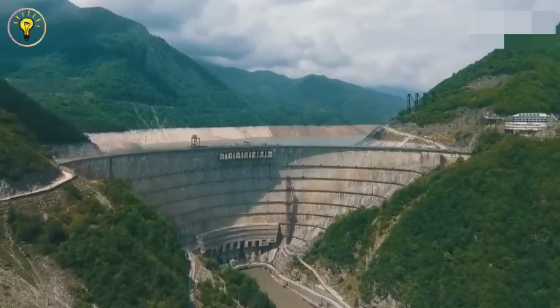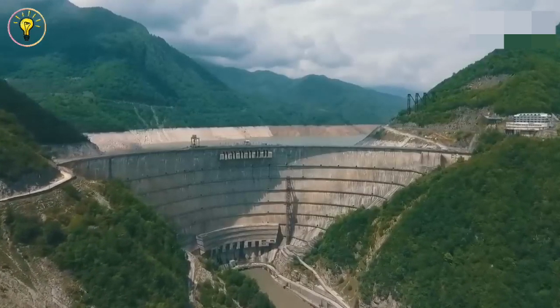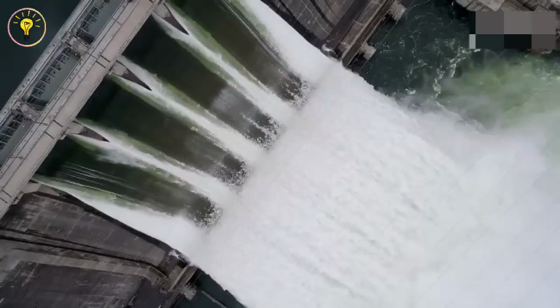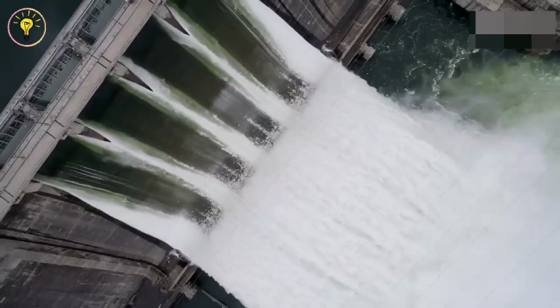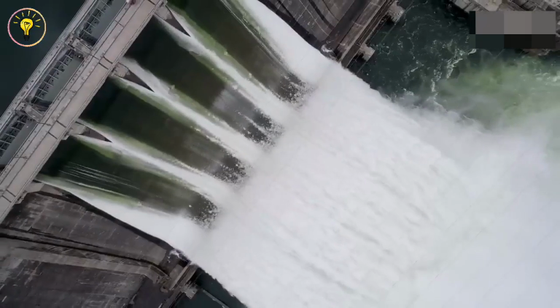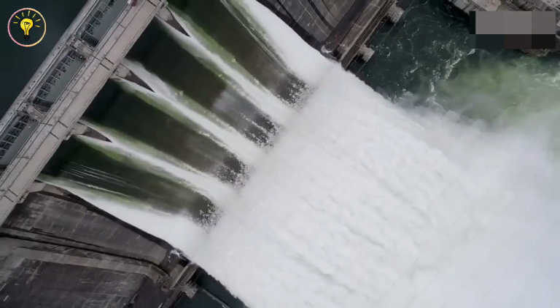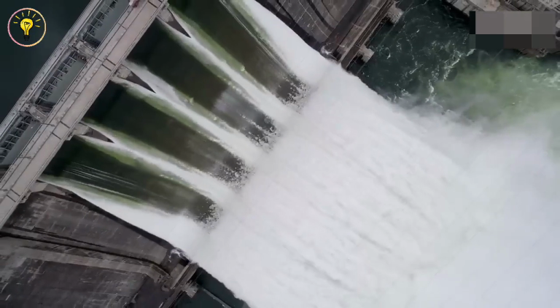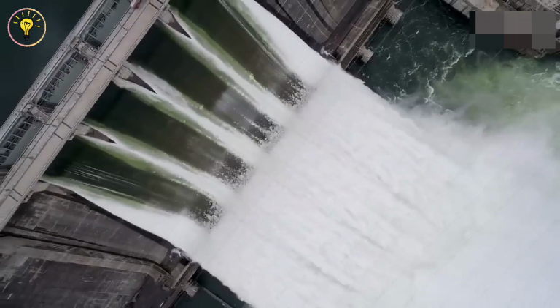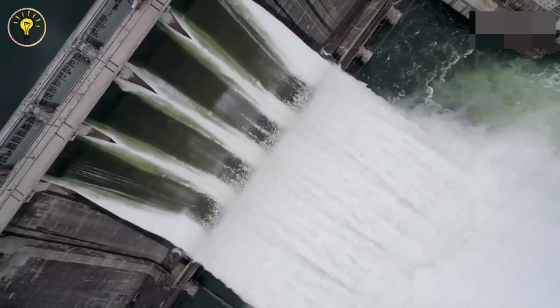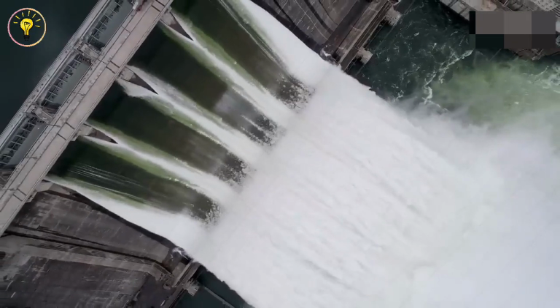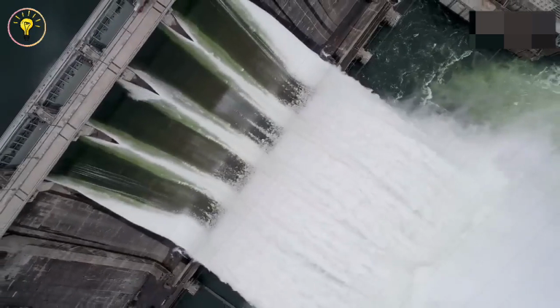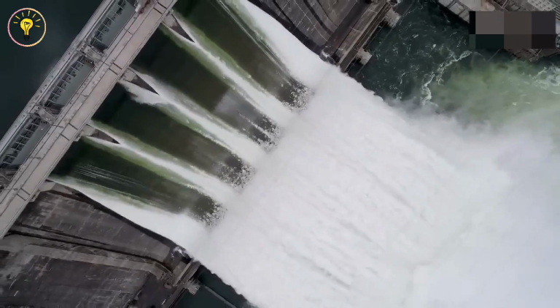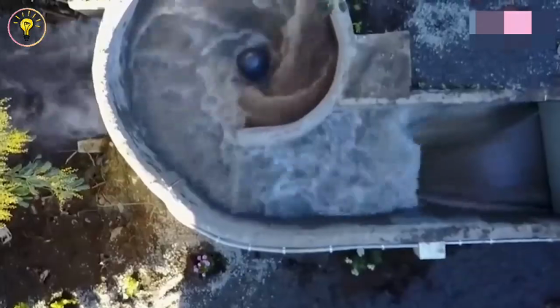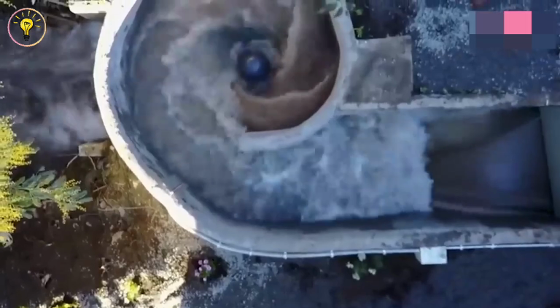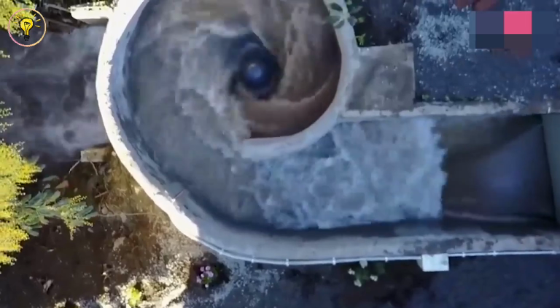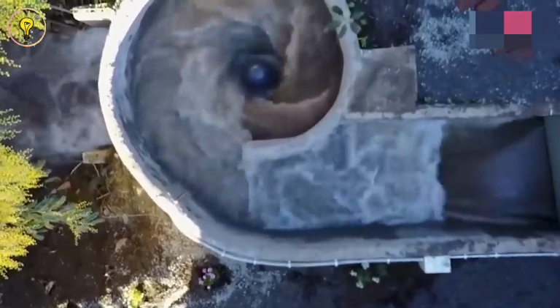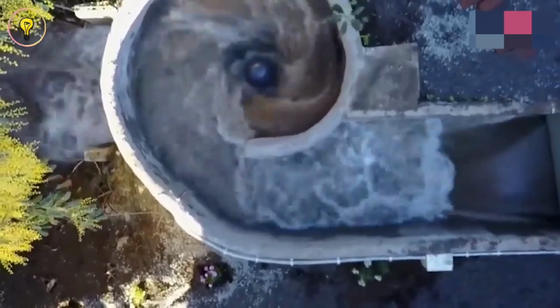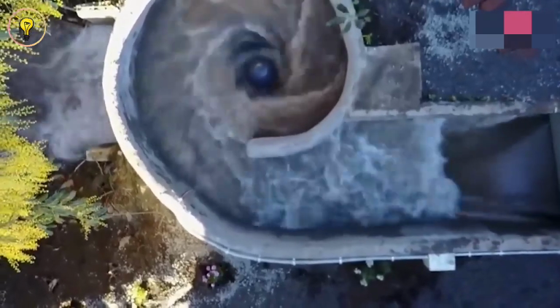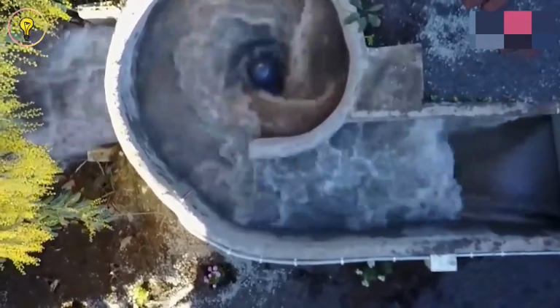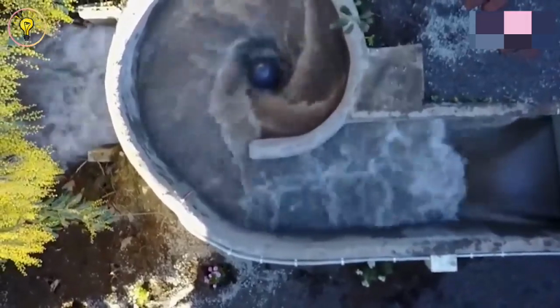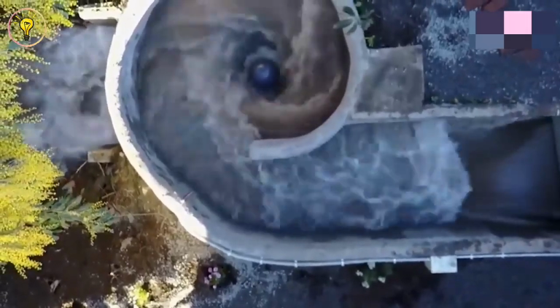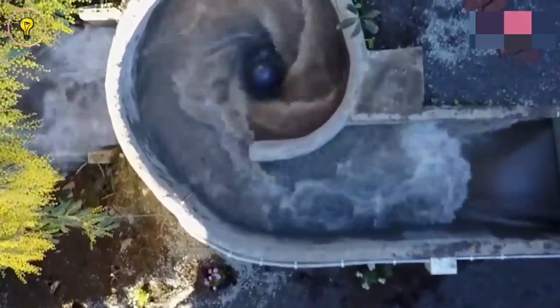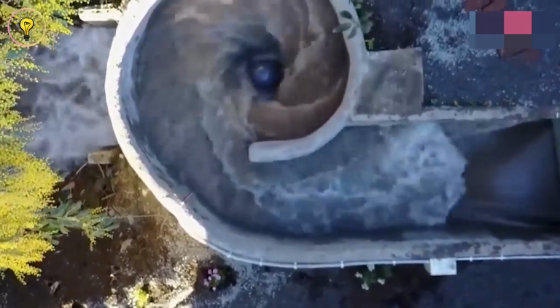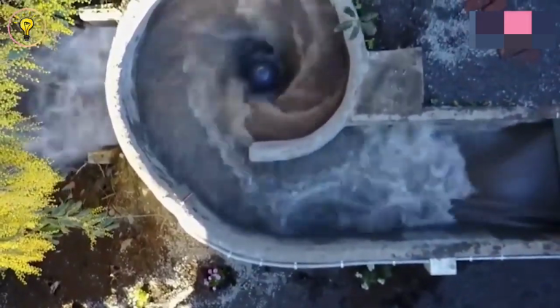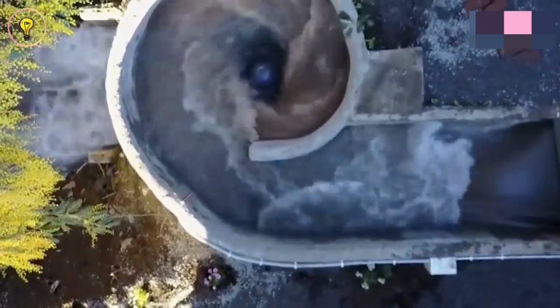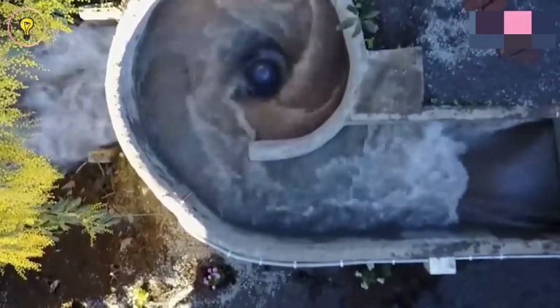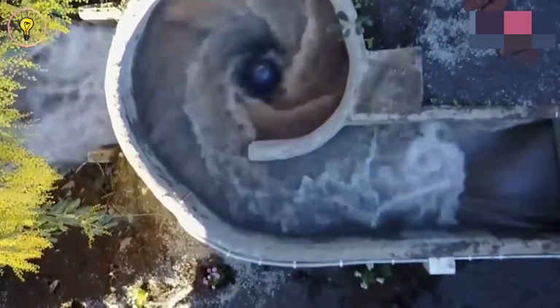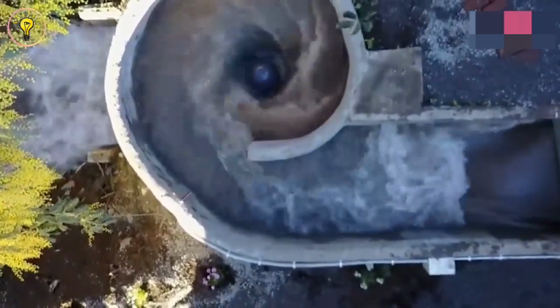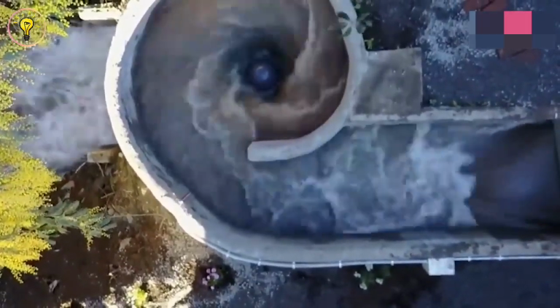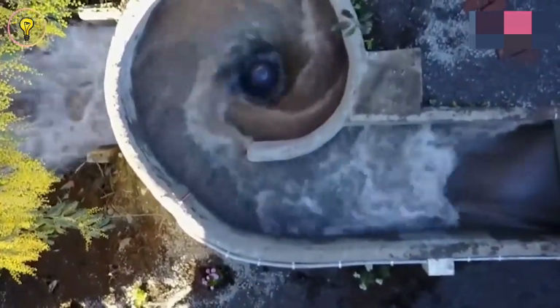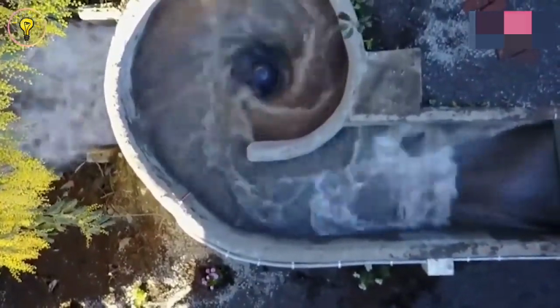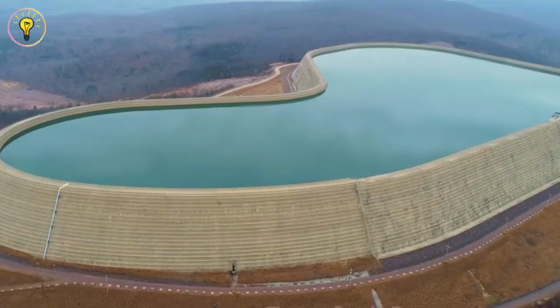Here are some of the 10 amazing hydroelectric technologies that will change our world. Make sure to stick around till the end.